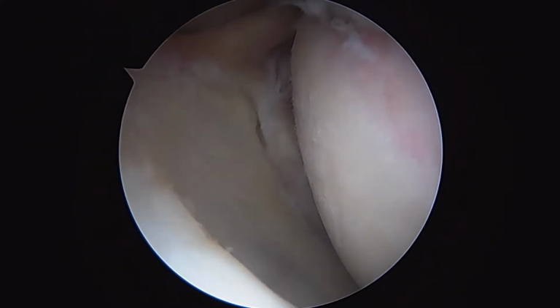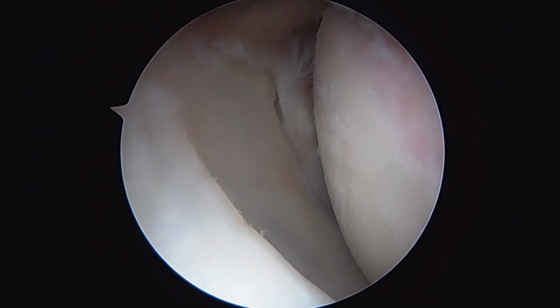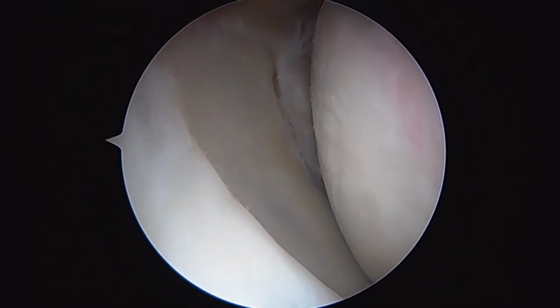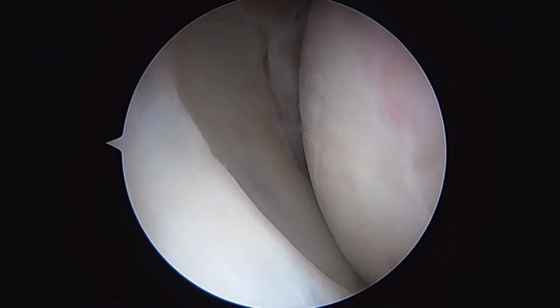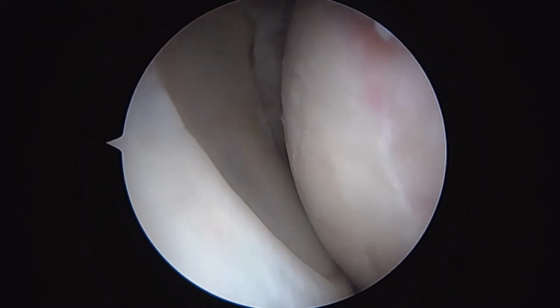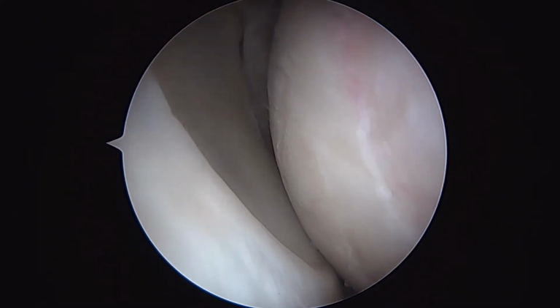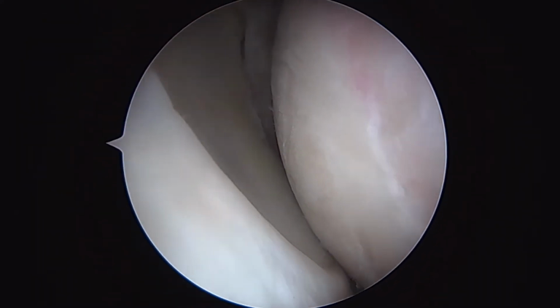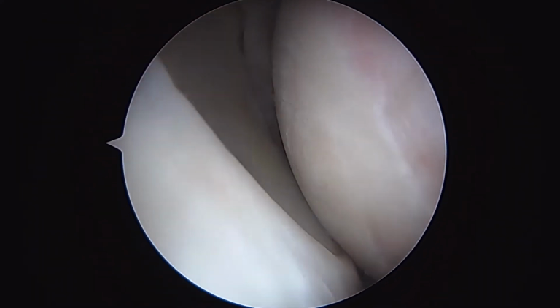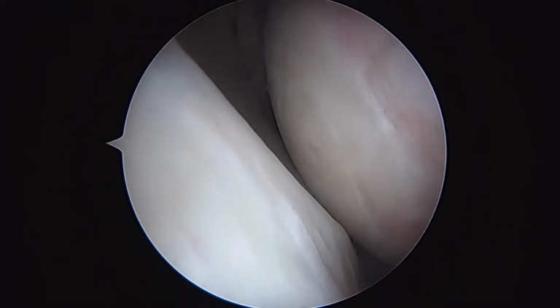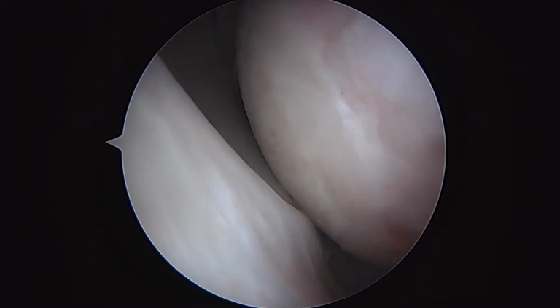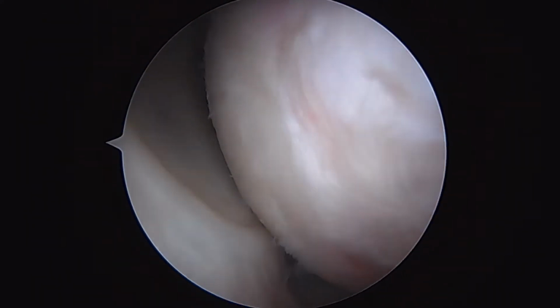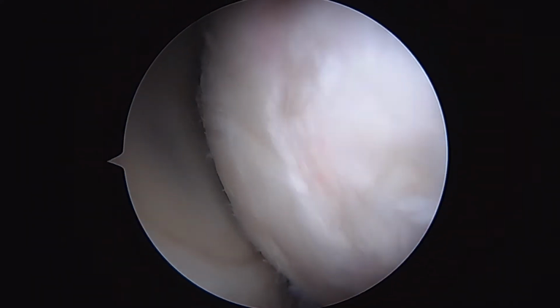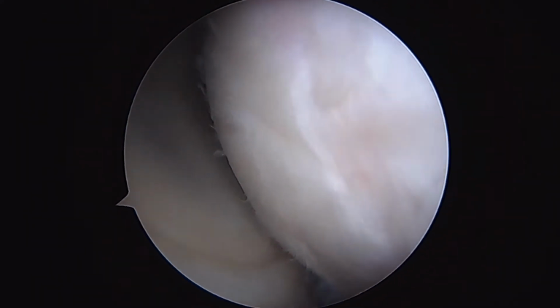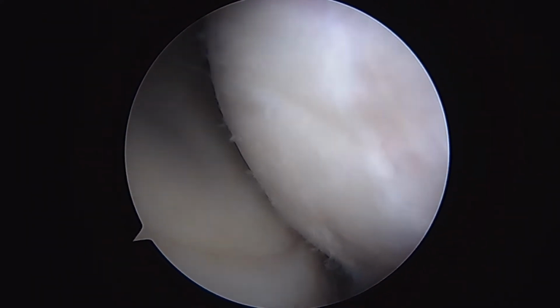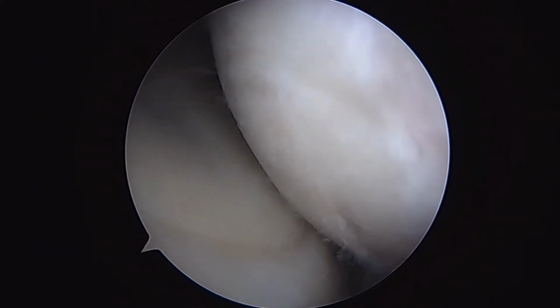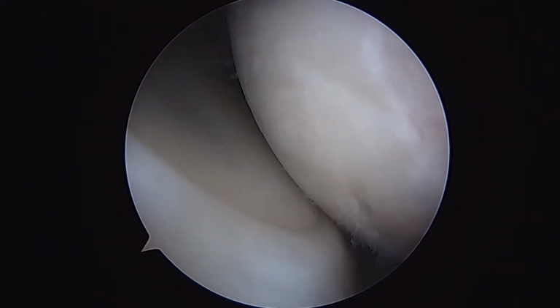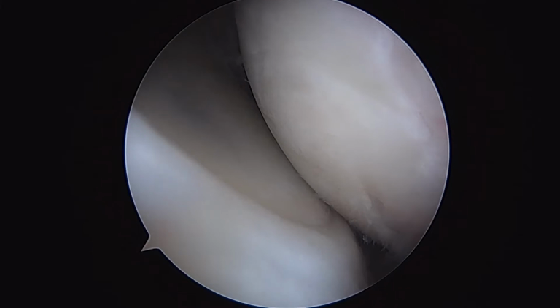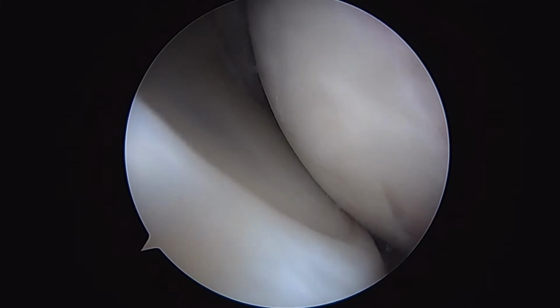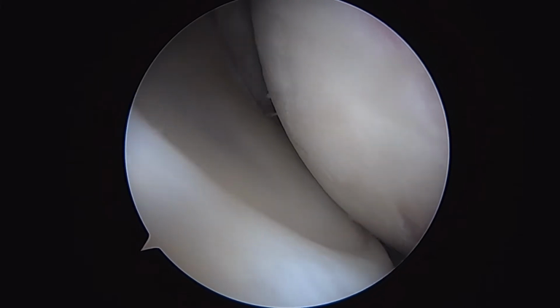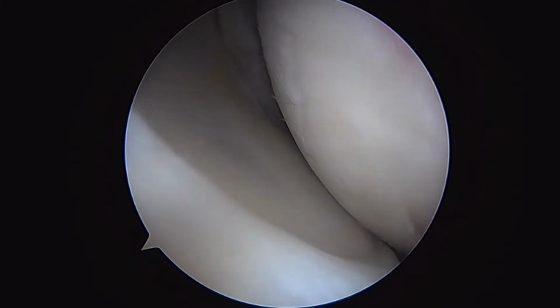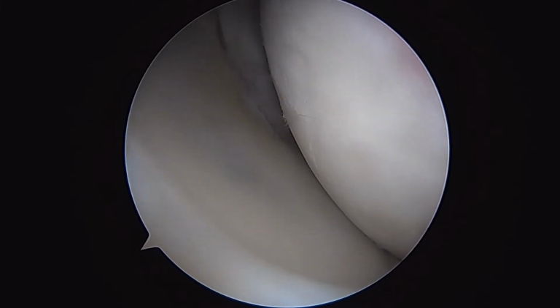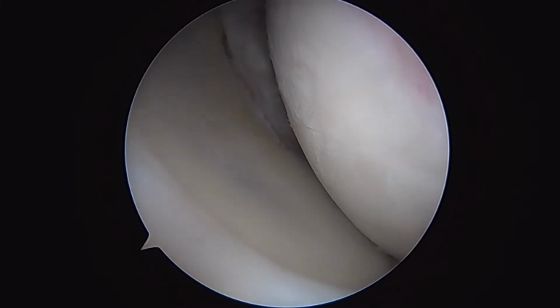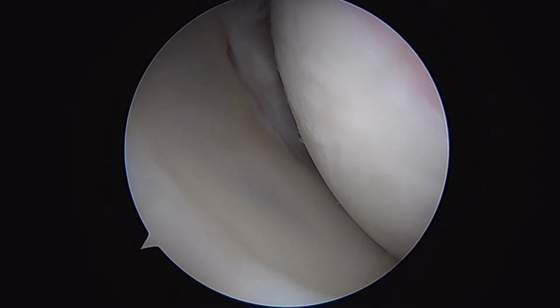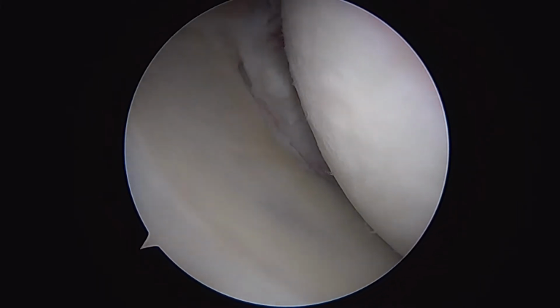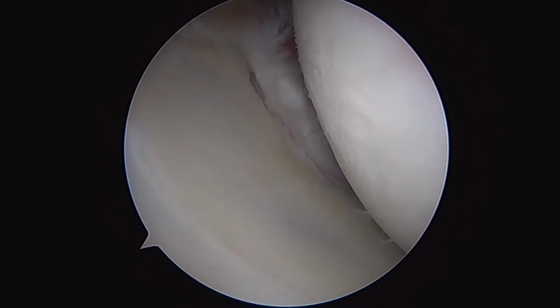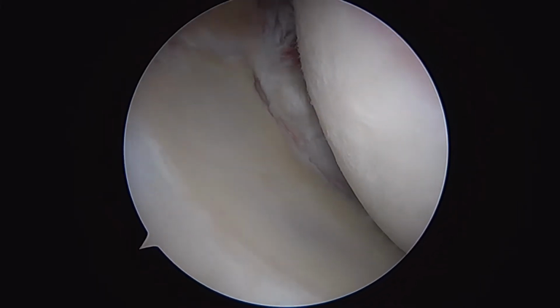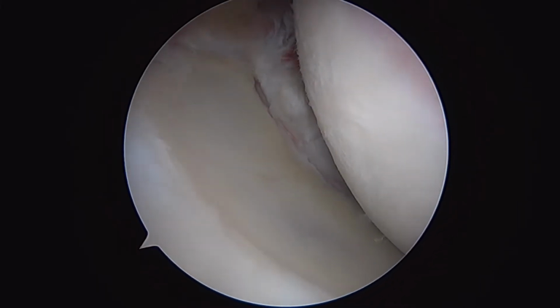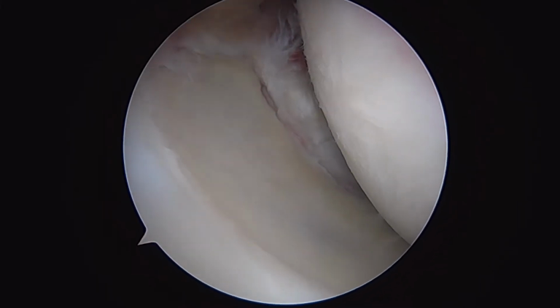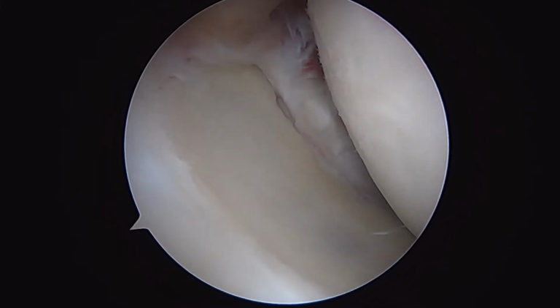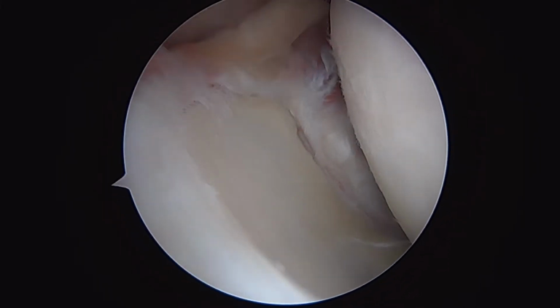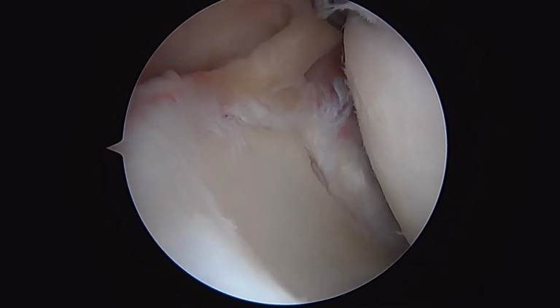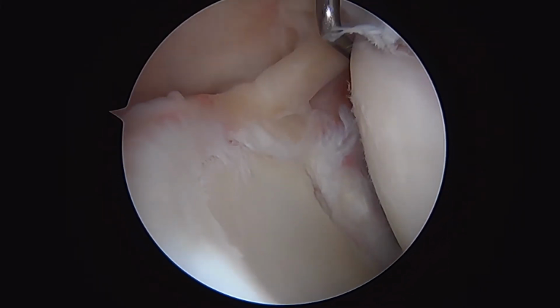We're going to flip our eyes around, coming up — there you can see the inferior labrum, all the way around the back at the posterior labrum.